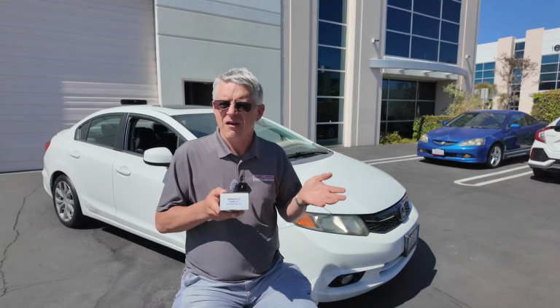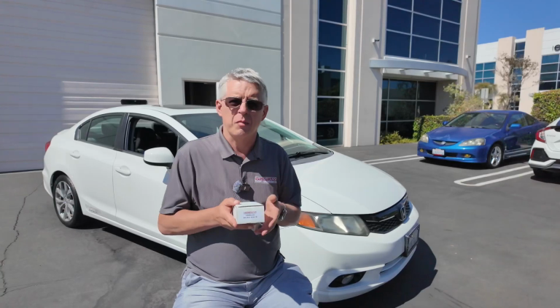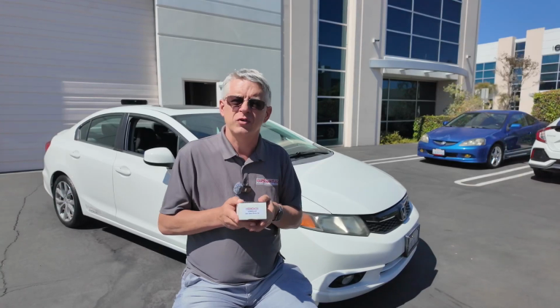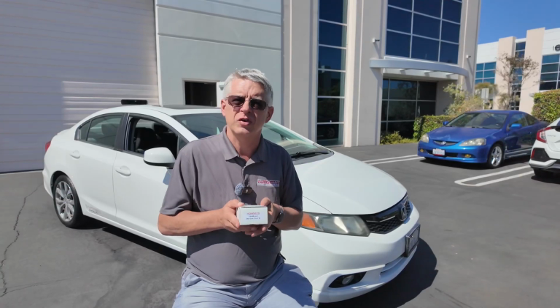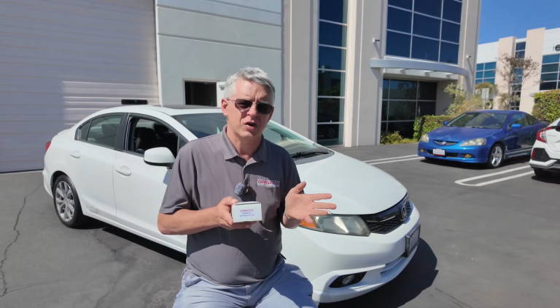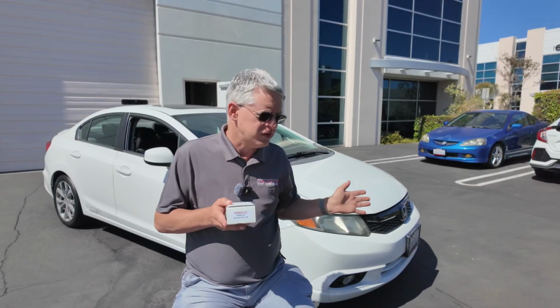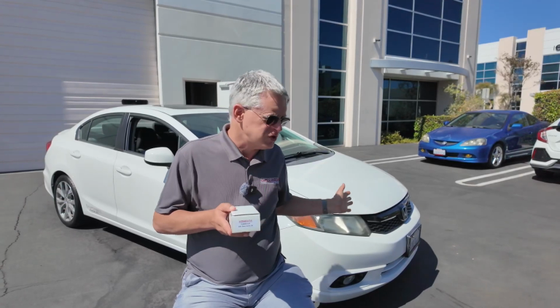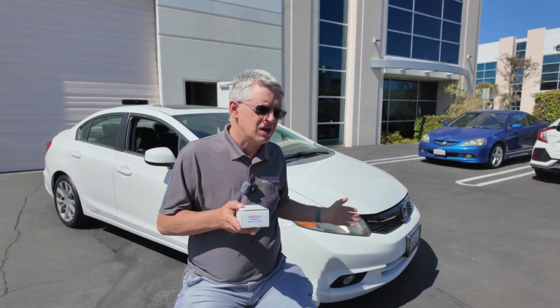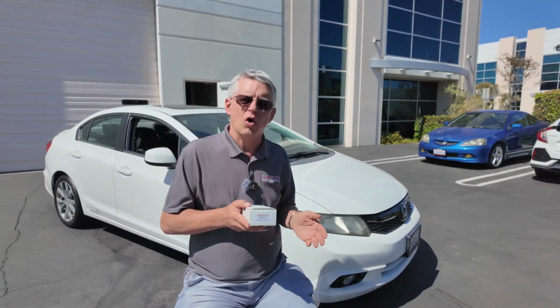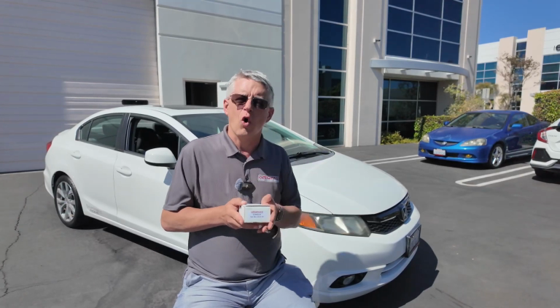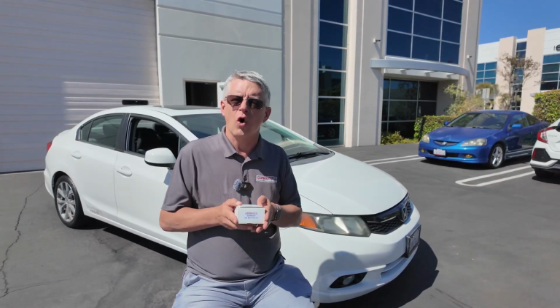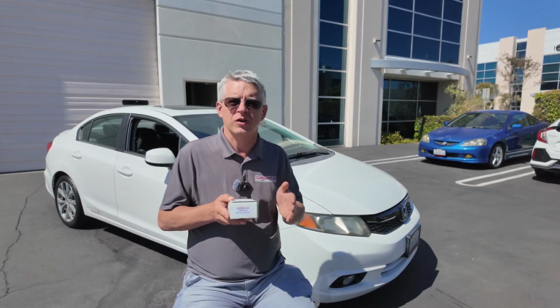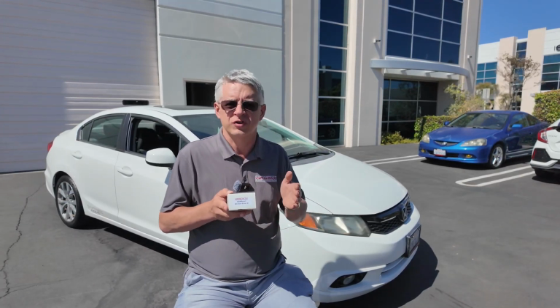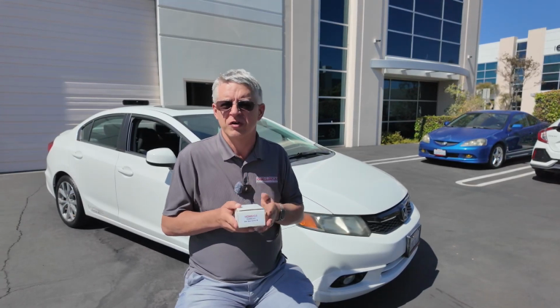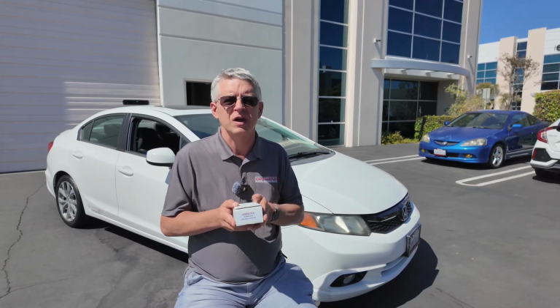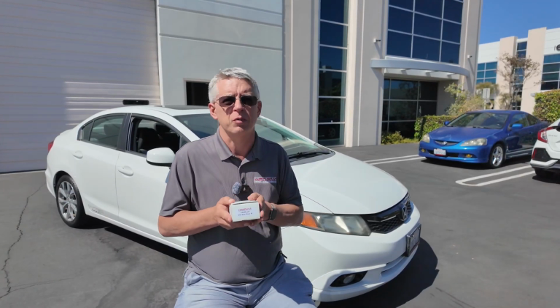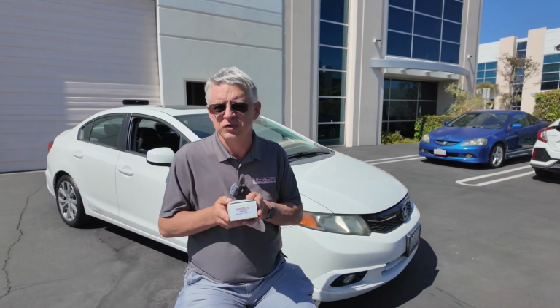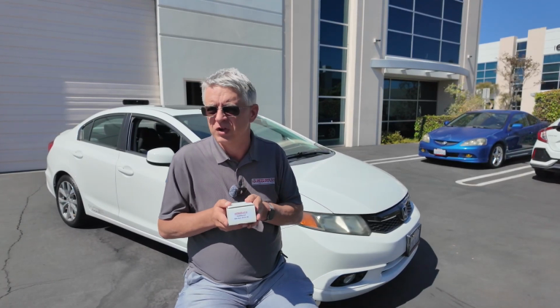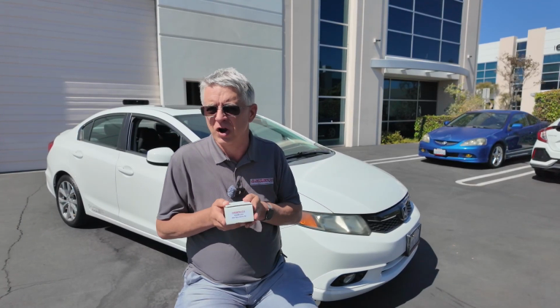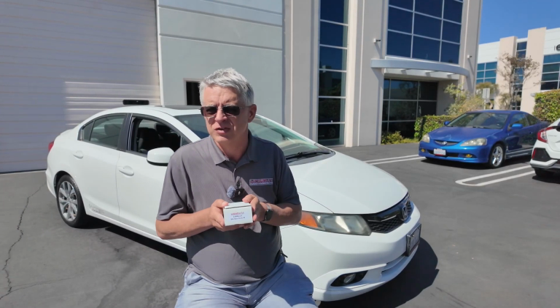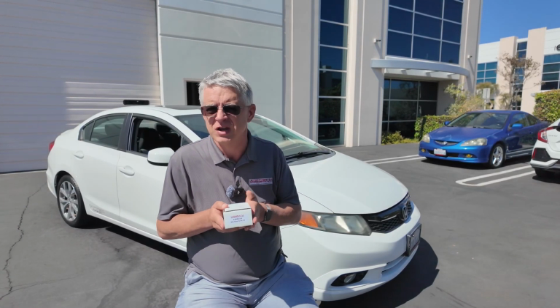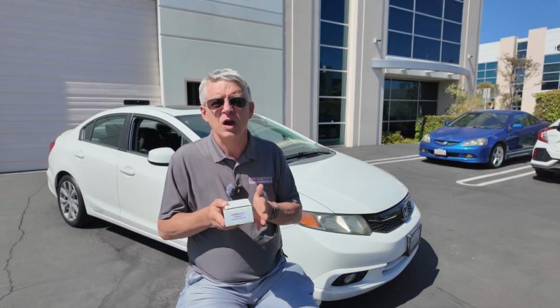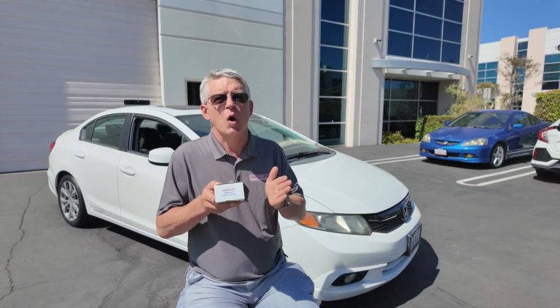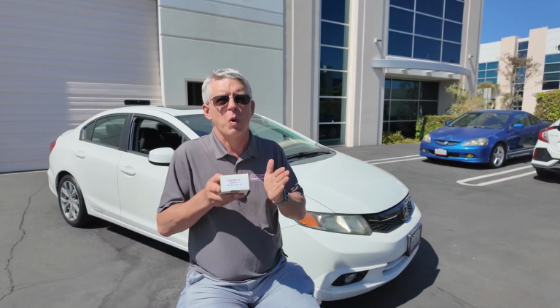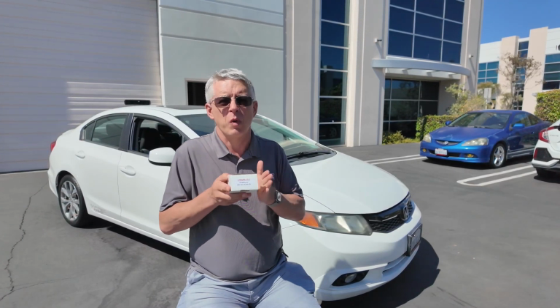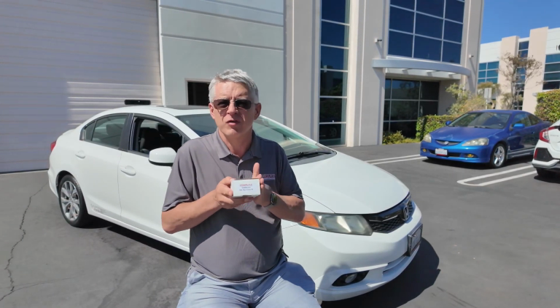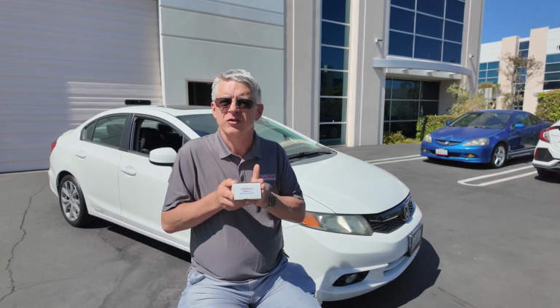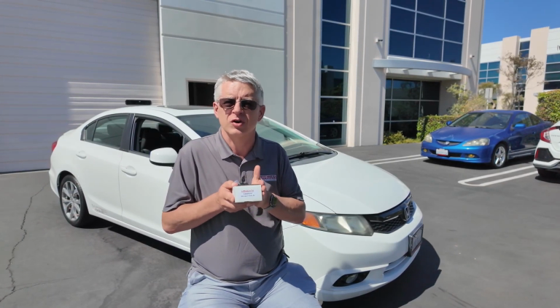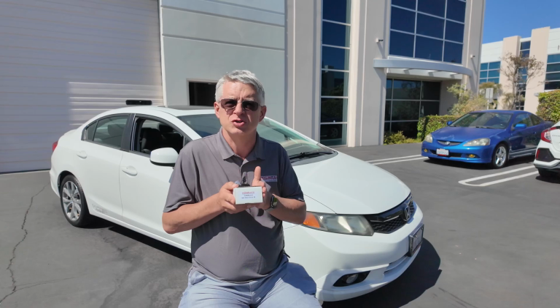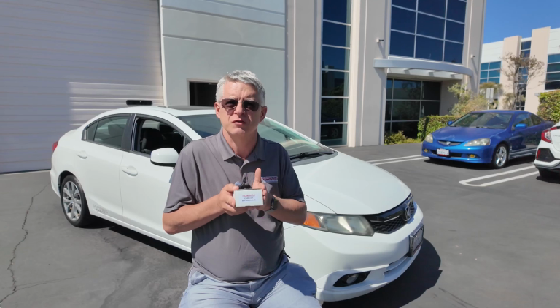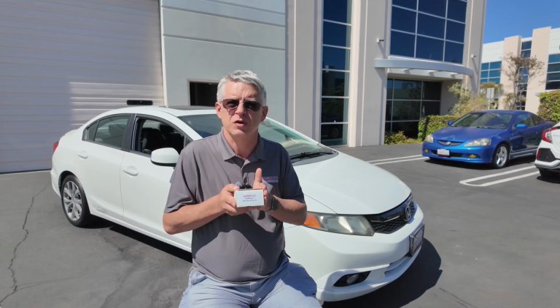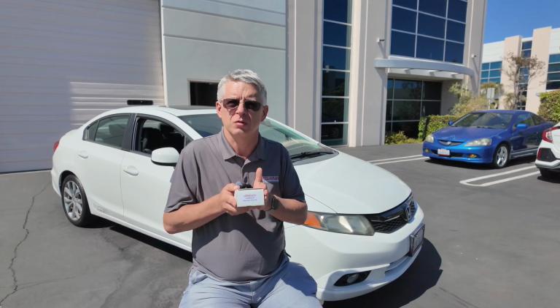Have a boosted 9th gen or considering boosting a 9th gen? We've got a solution for you.